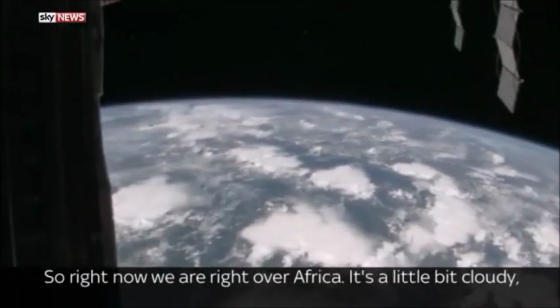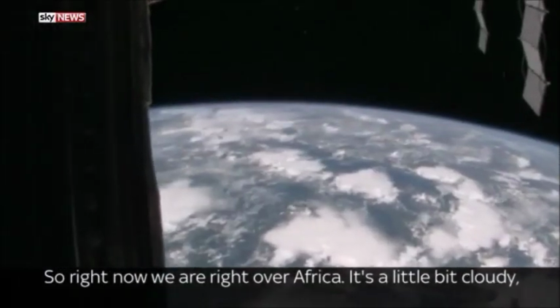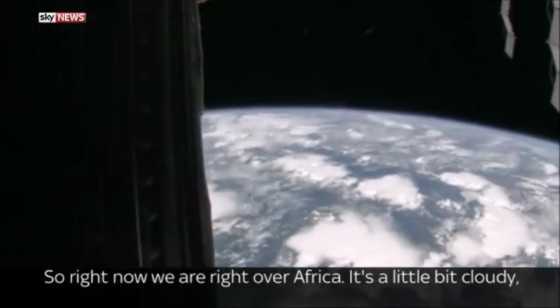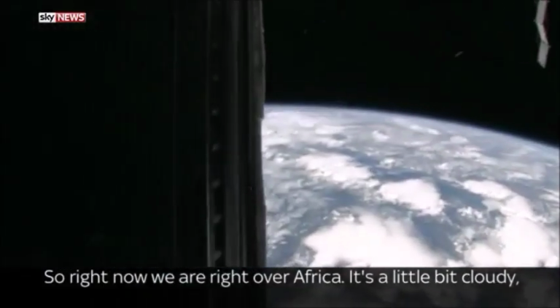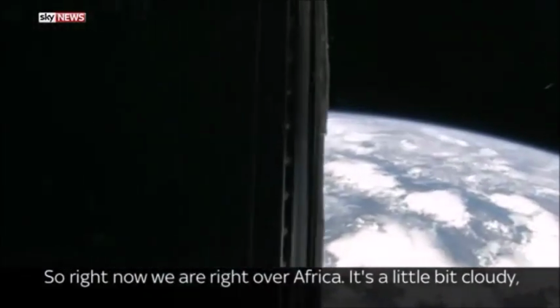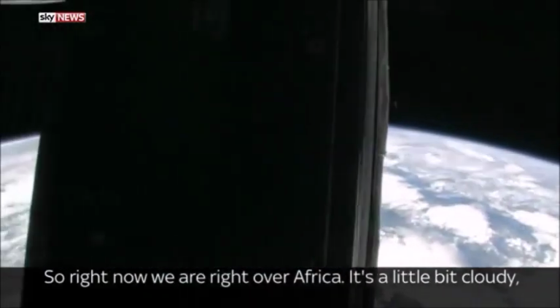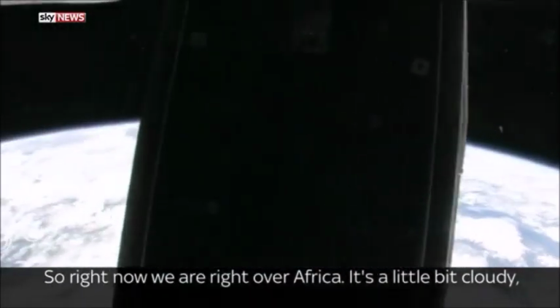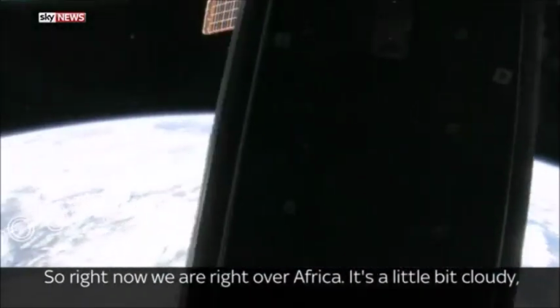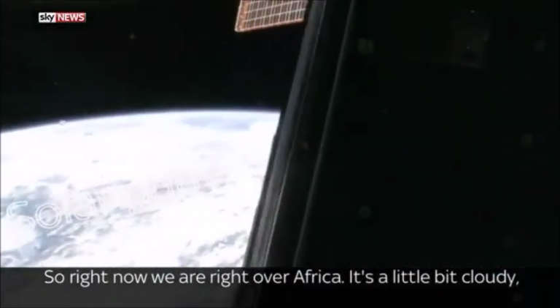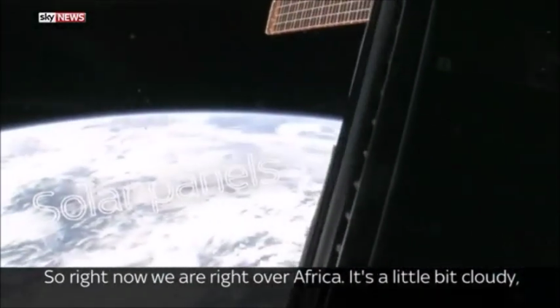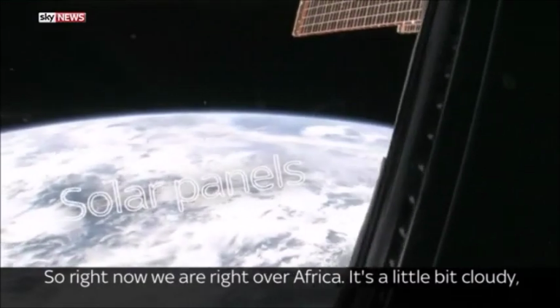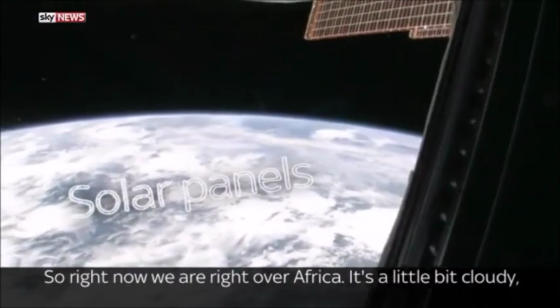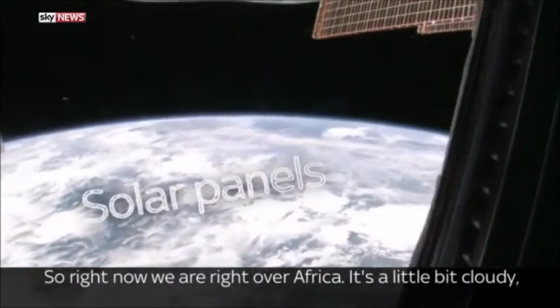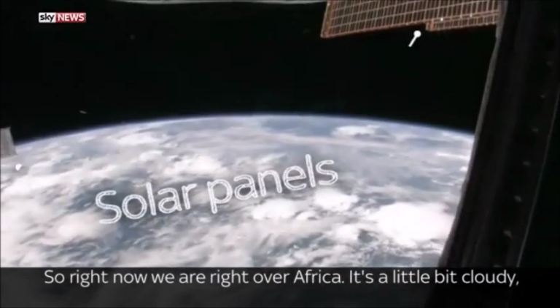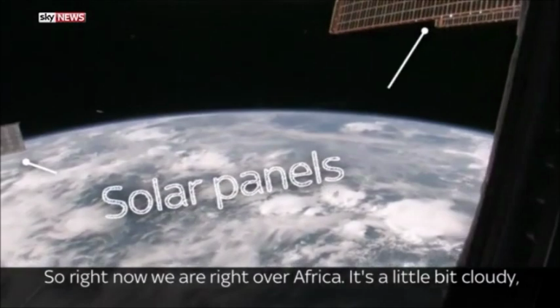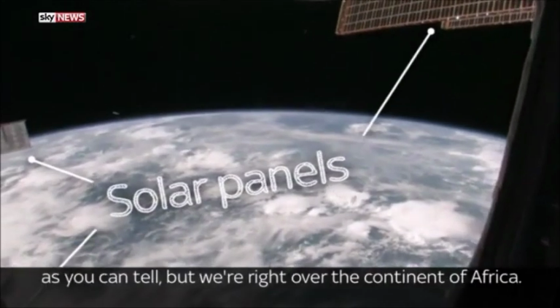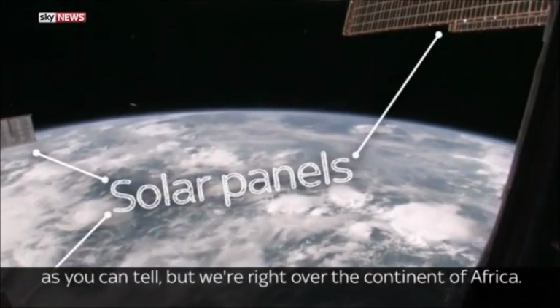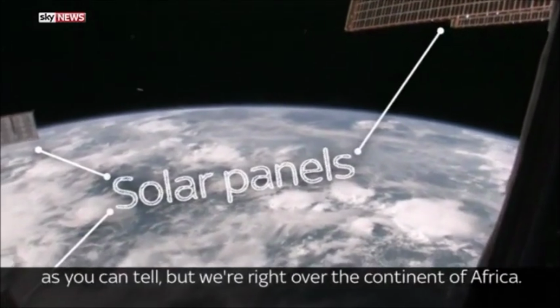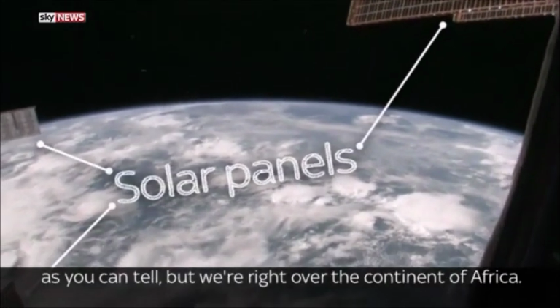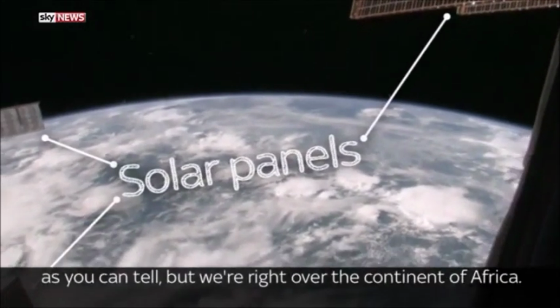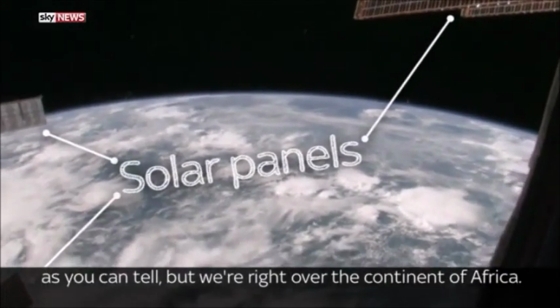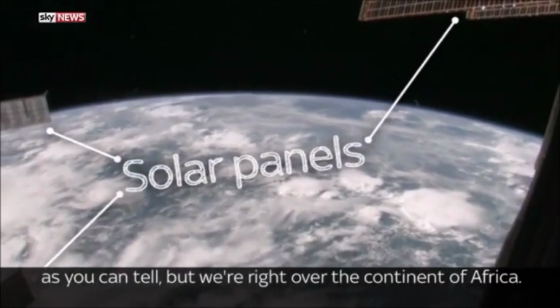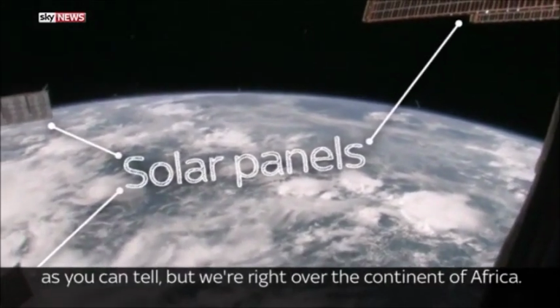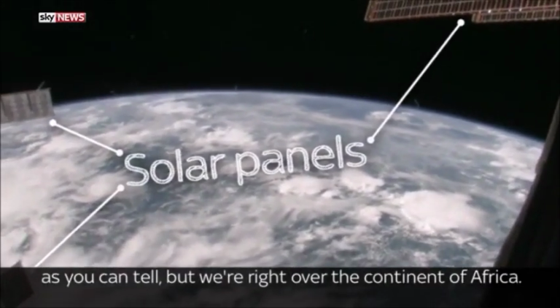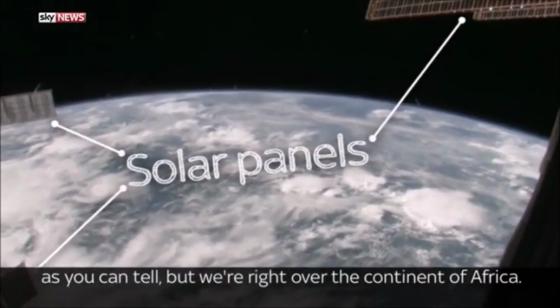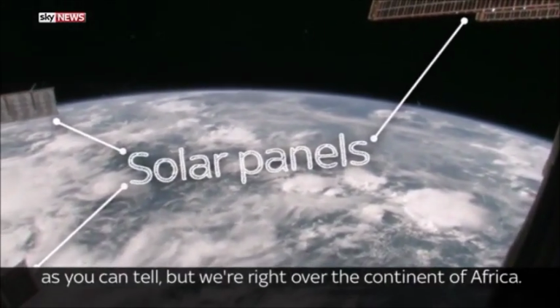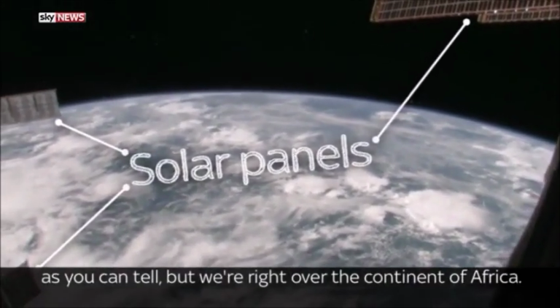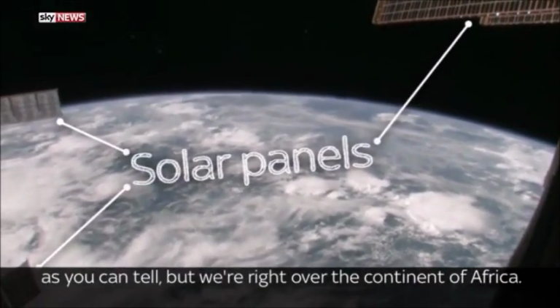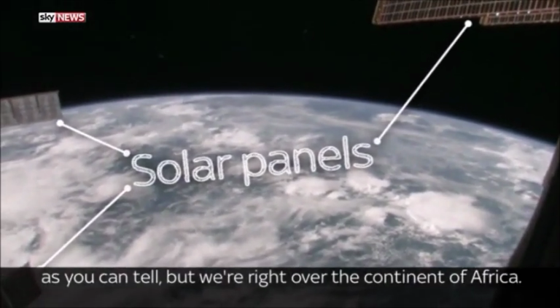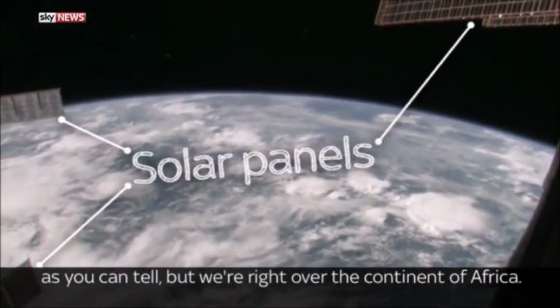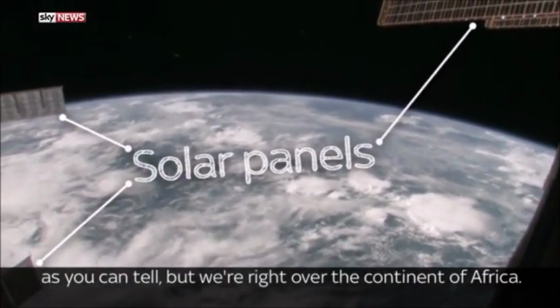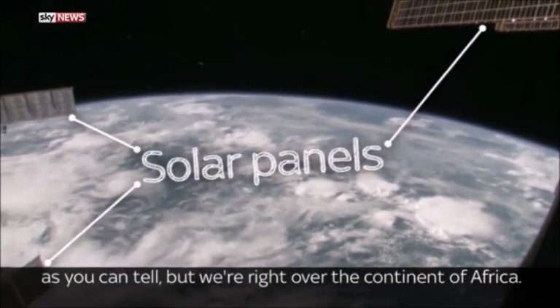Right now we are right over Africa. It's a little bit cloudy, as you can tell, but we're right over the continent of Africa.